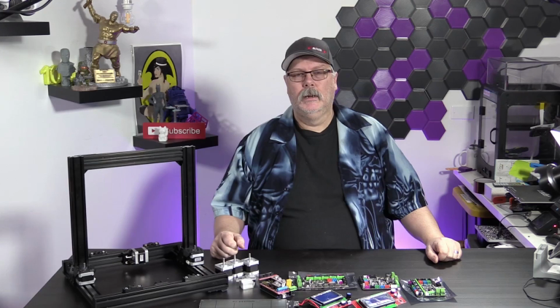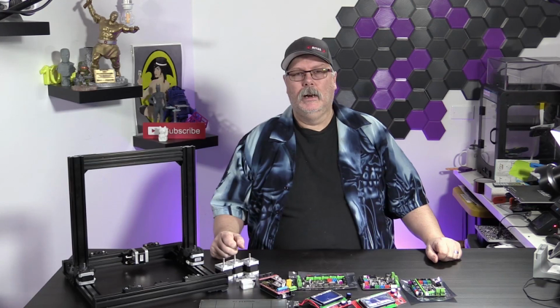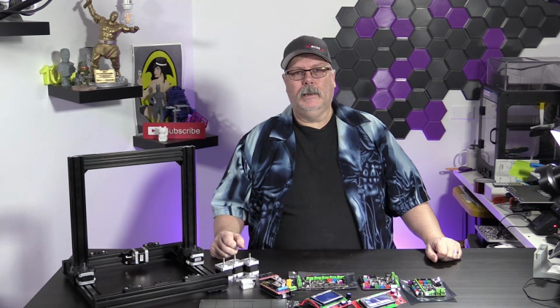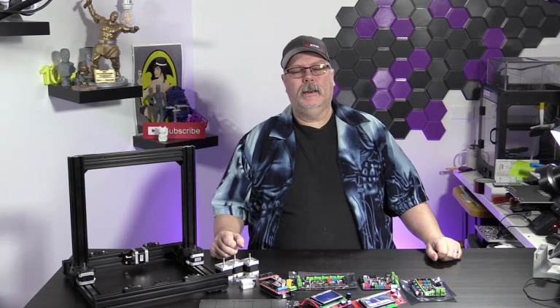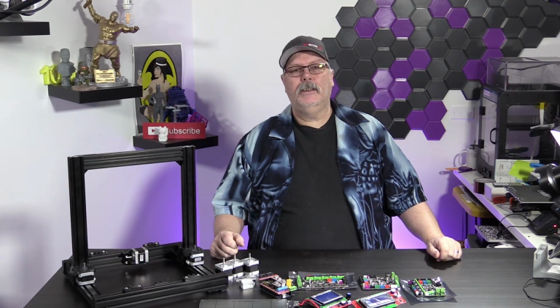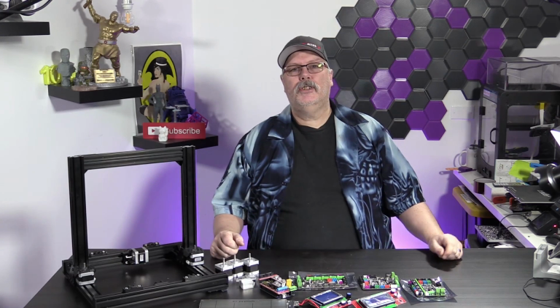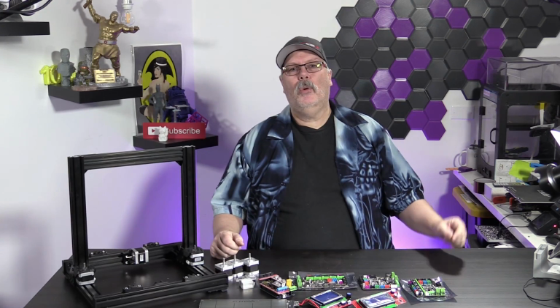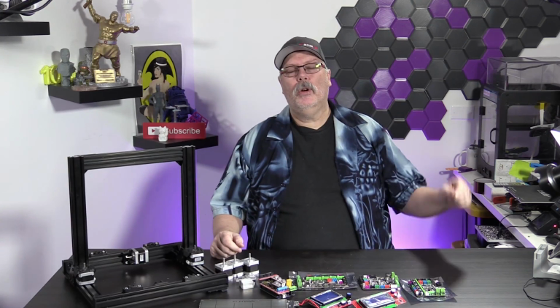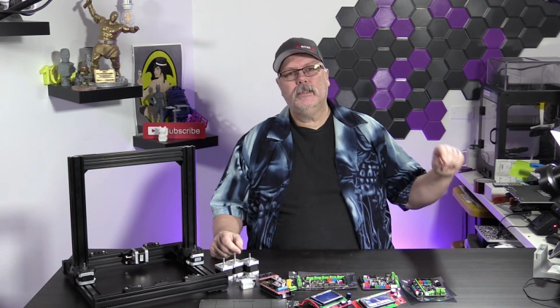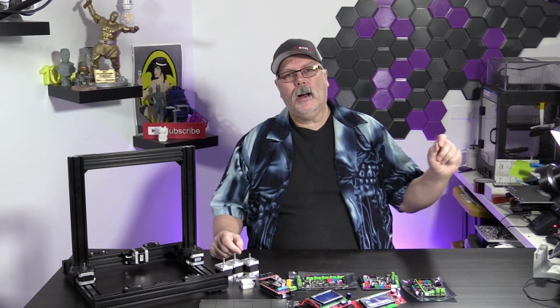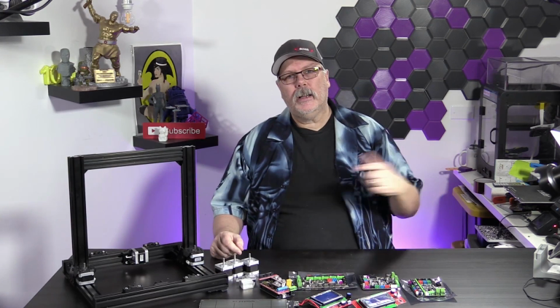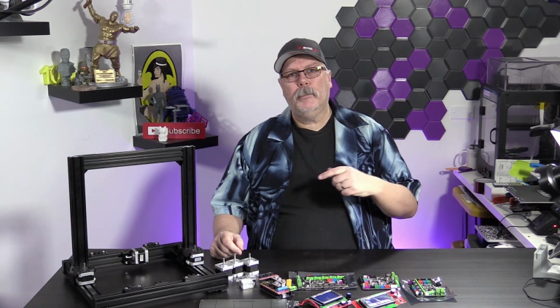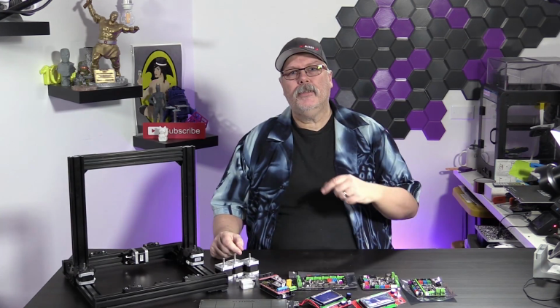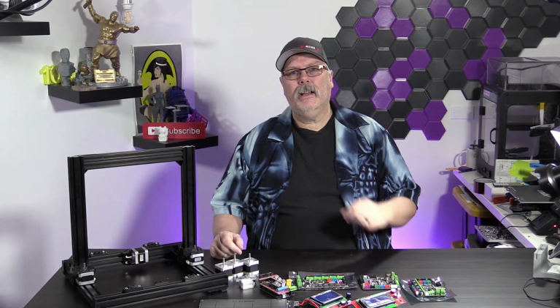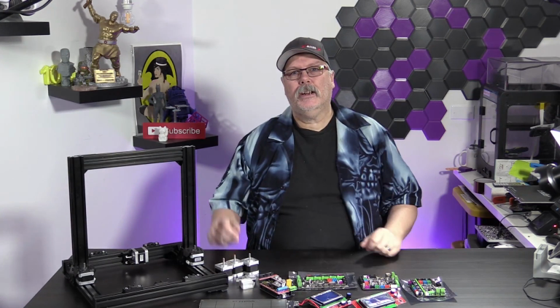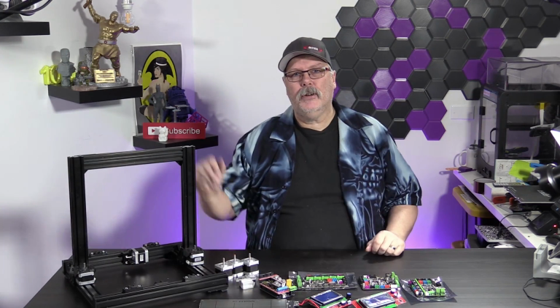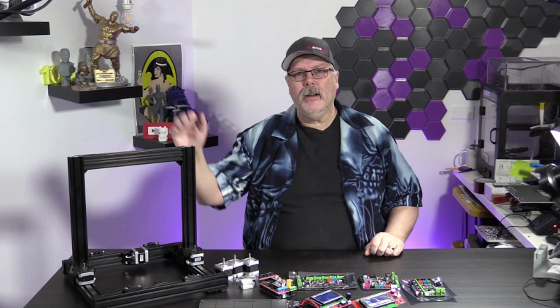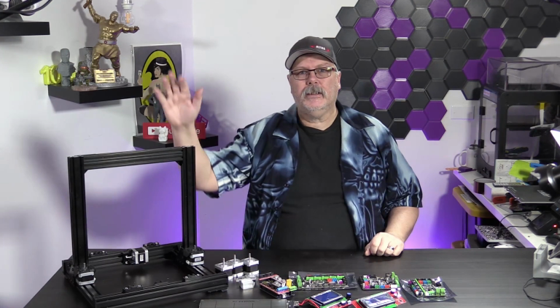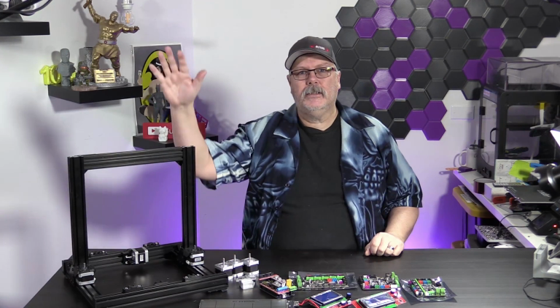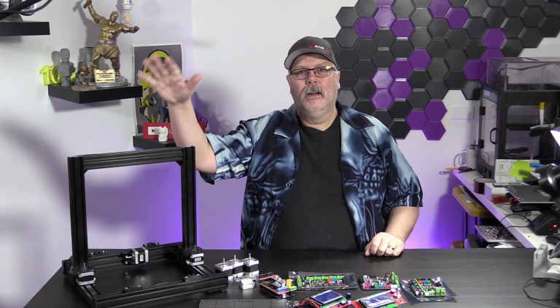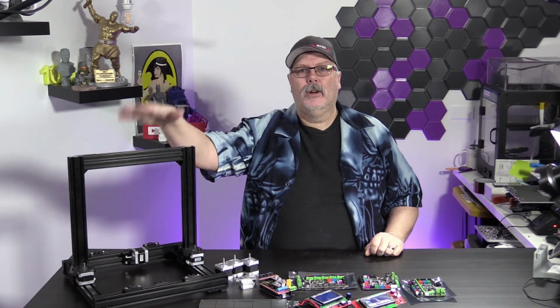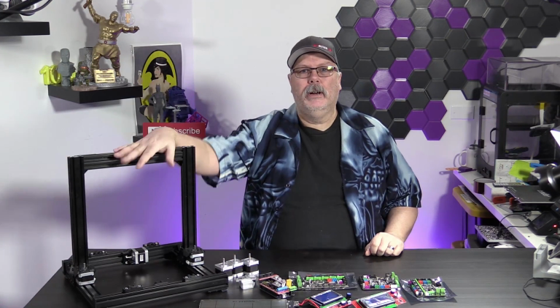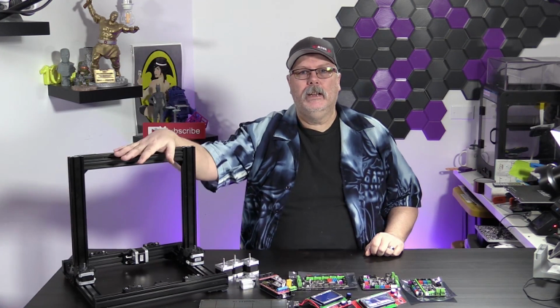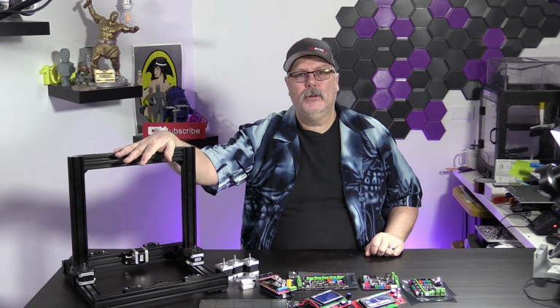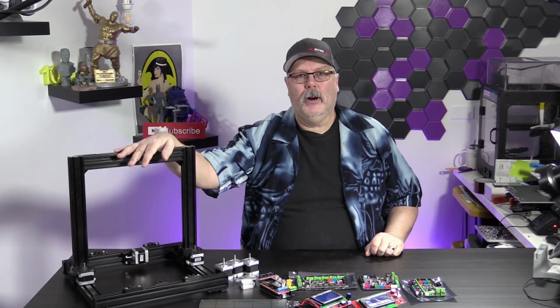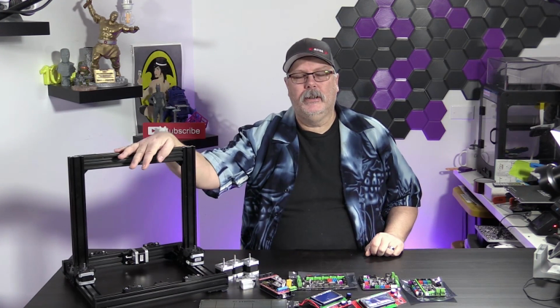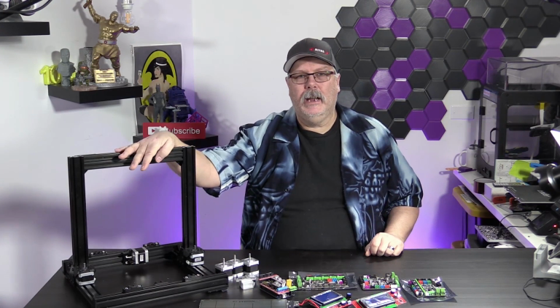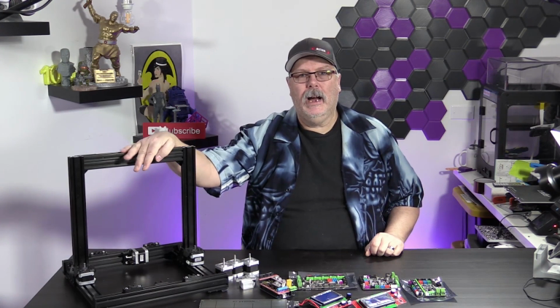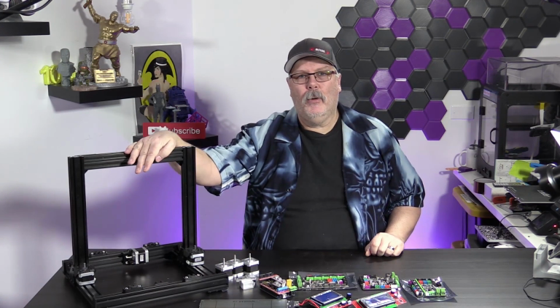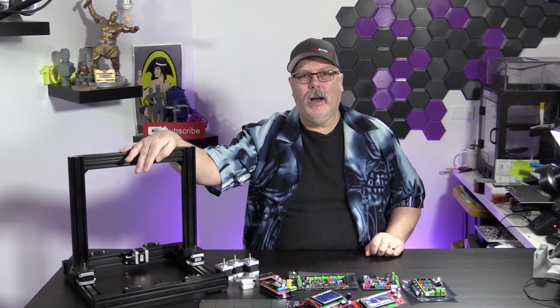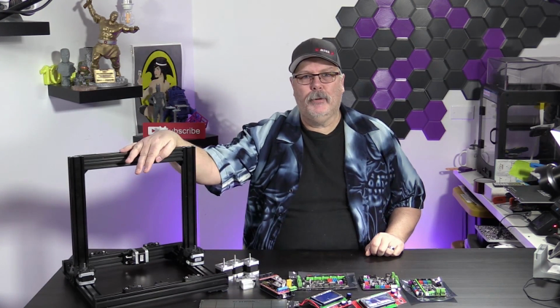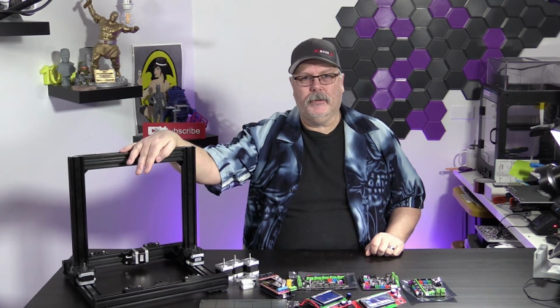On today's show, we're talking about the electronics going into our DIY printer.